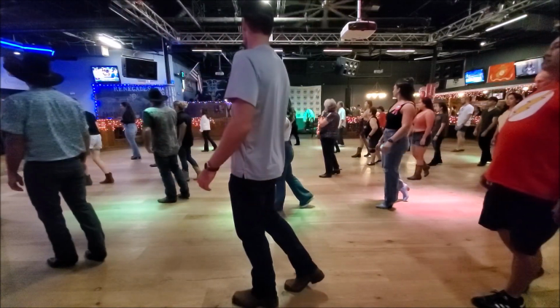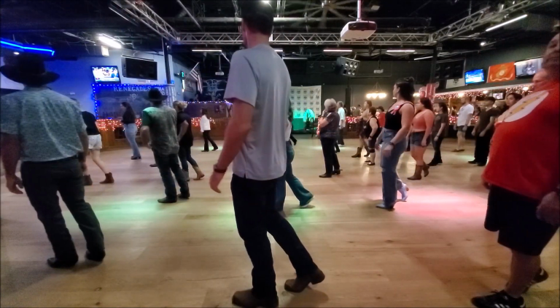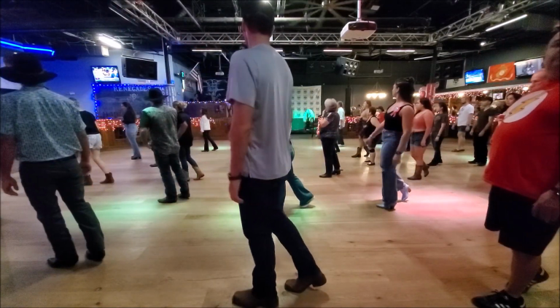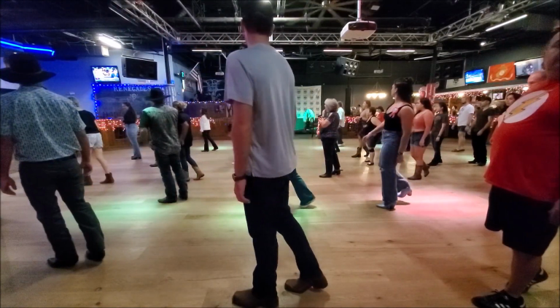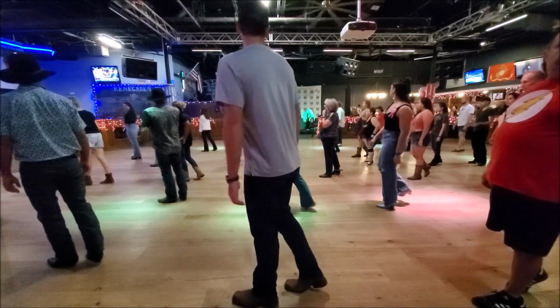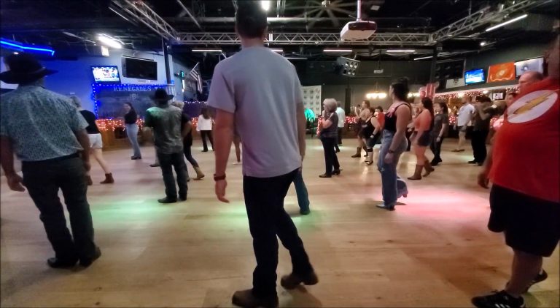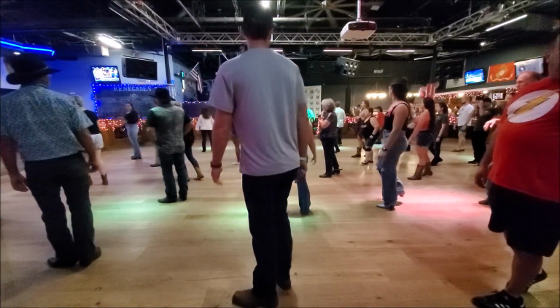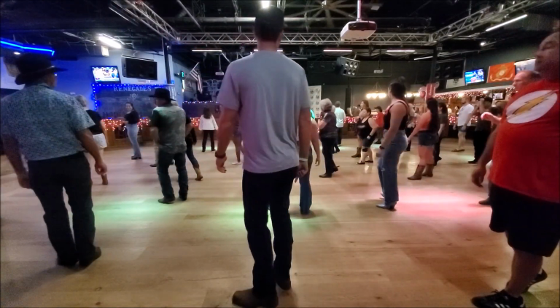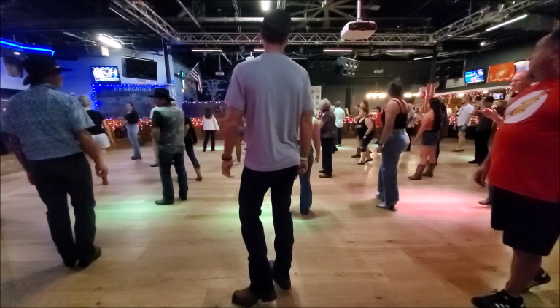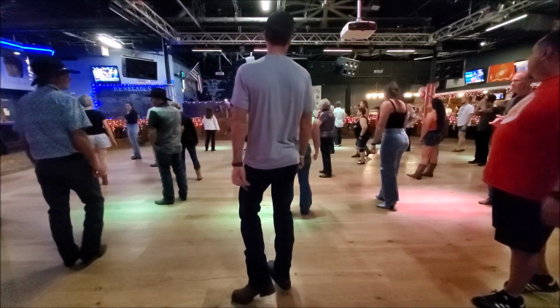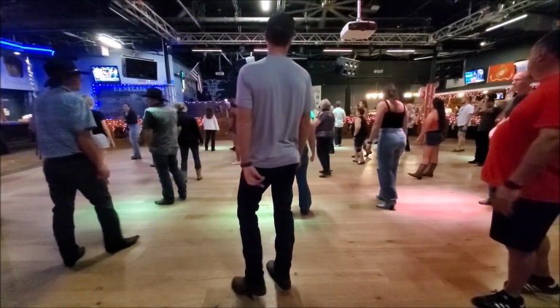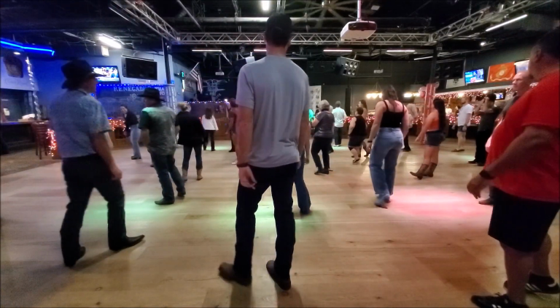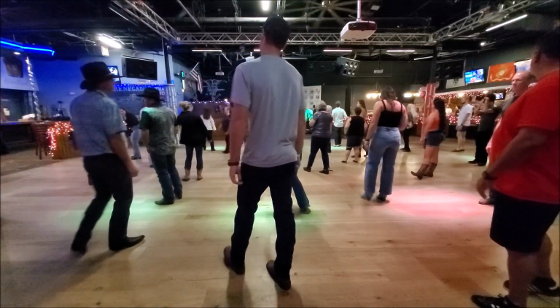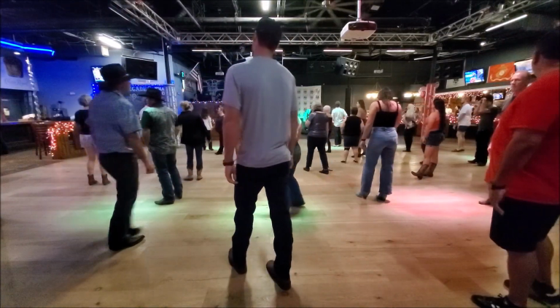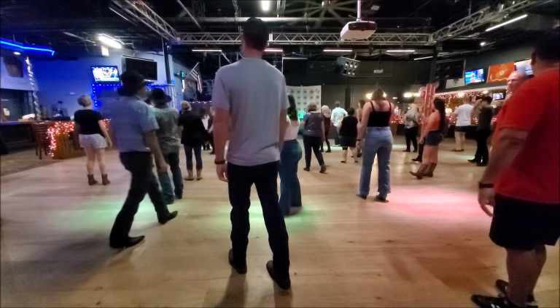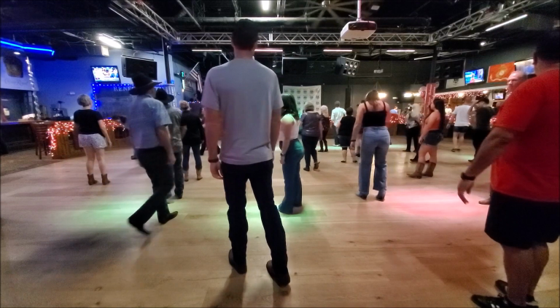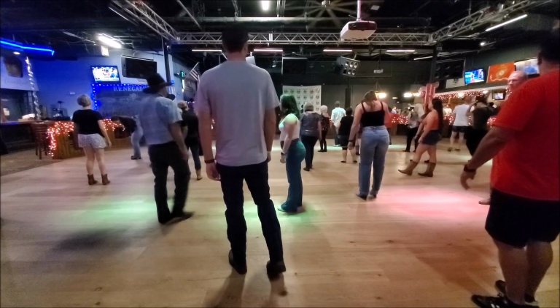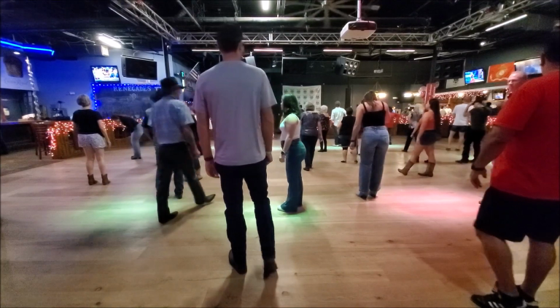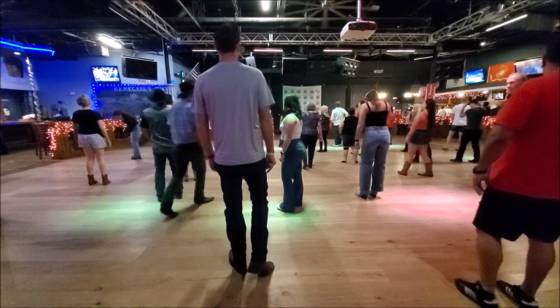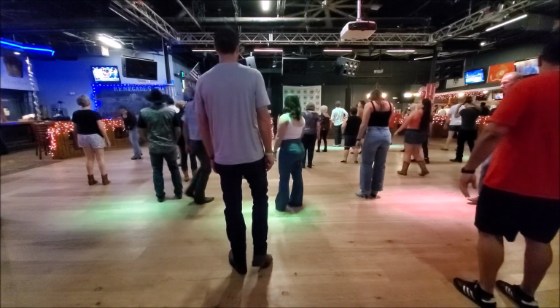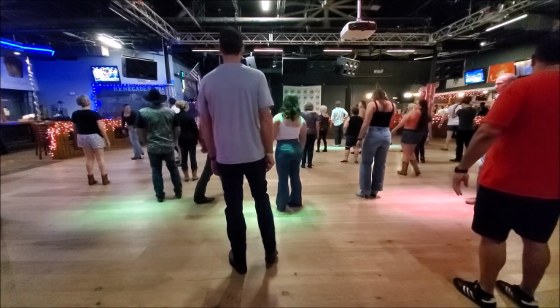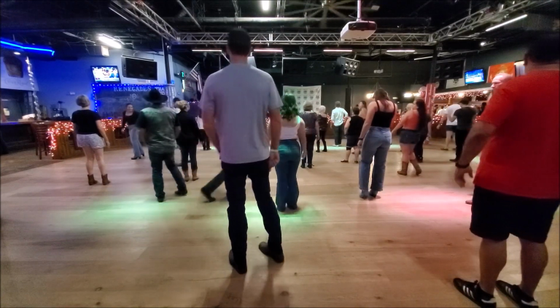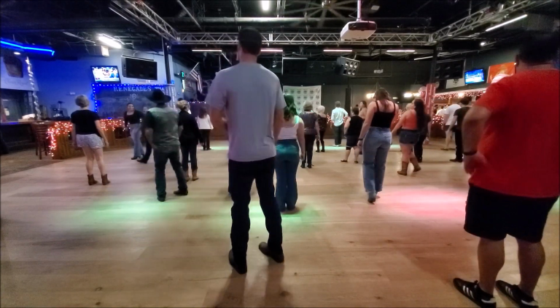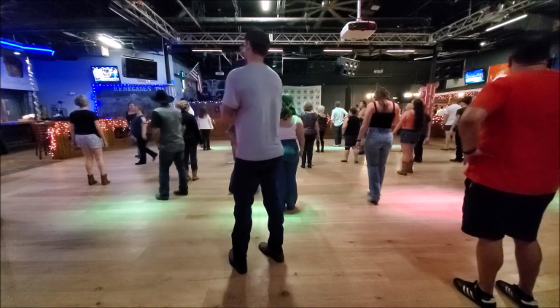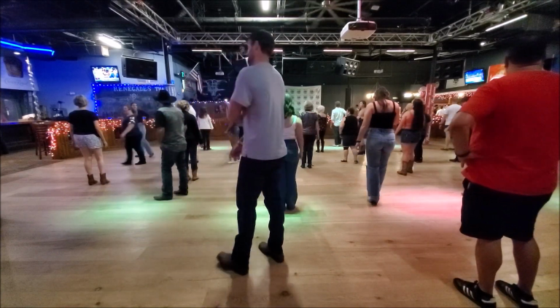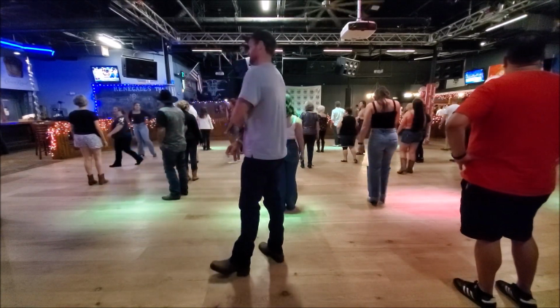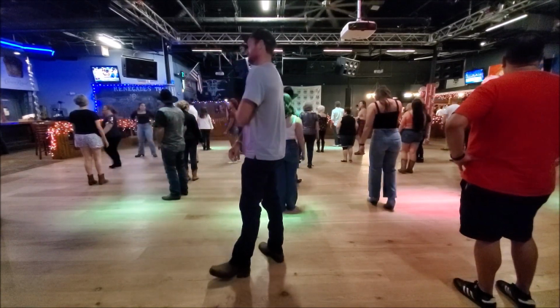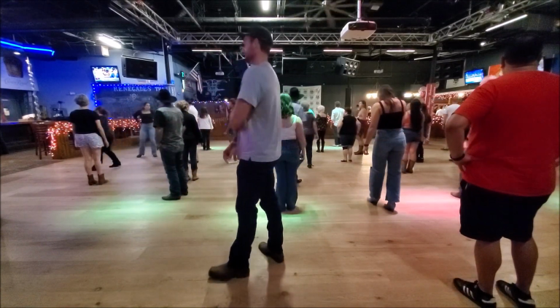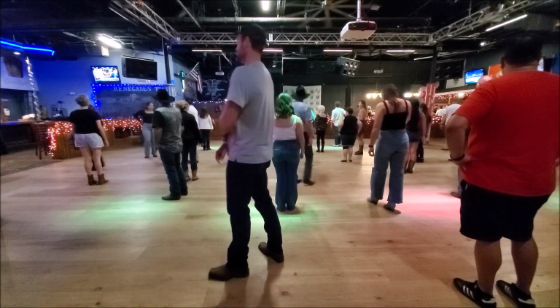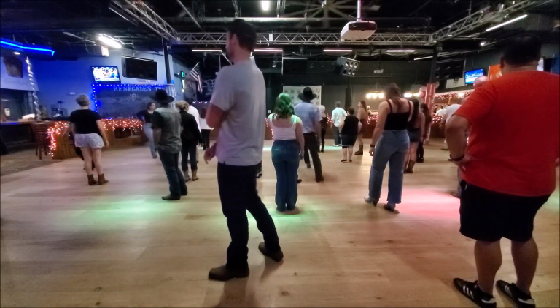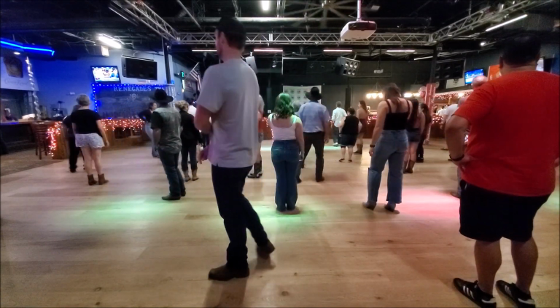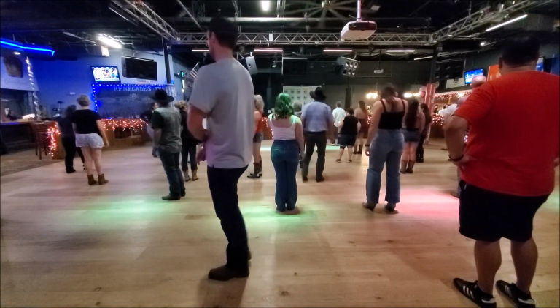One more time, let's have it. Face and left, right, let's cover over here. Here we go.